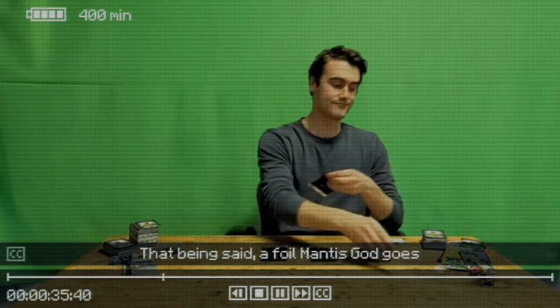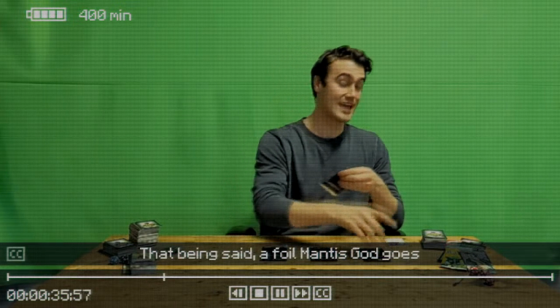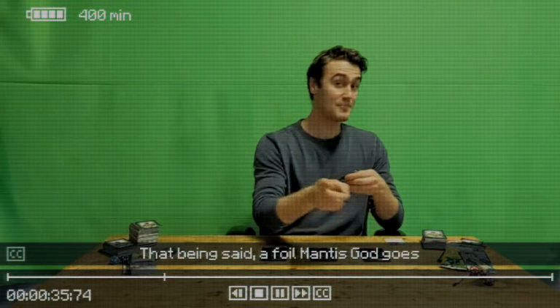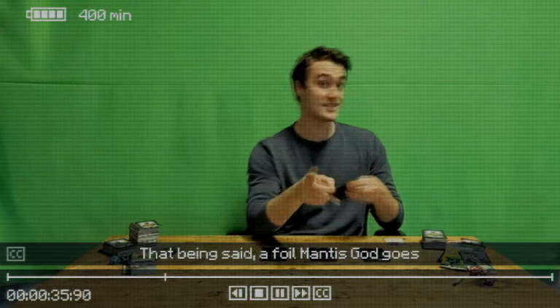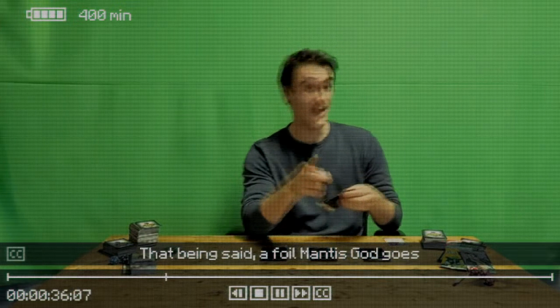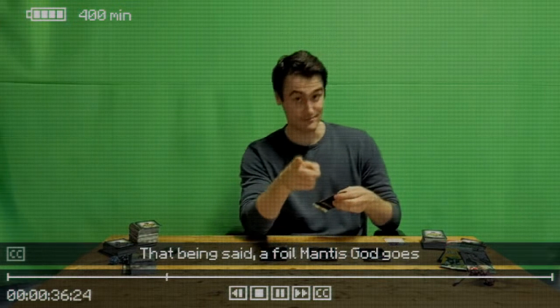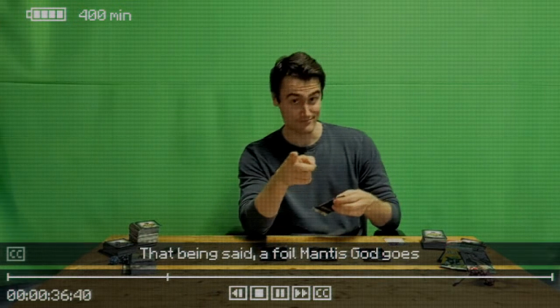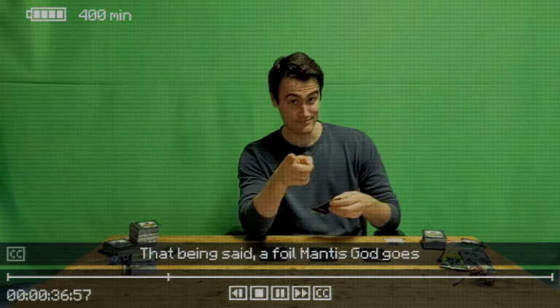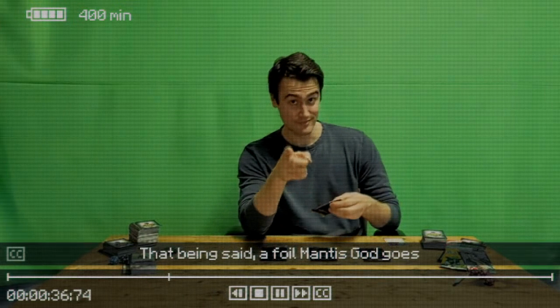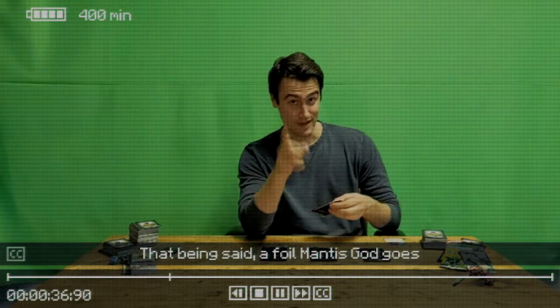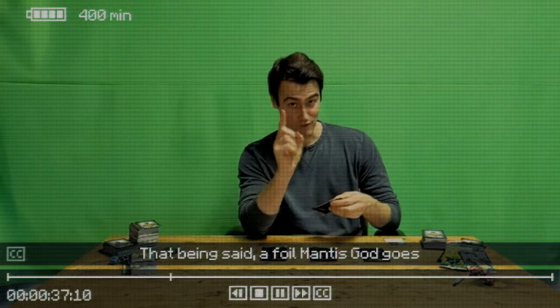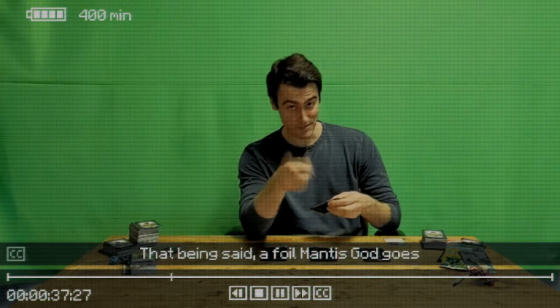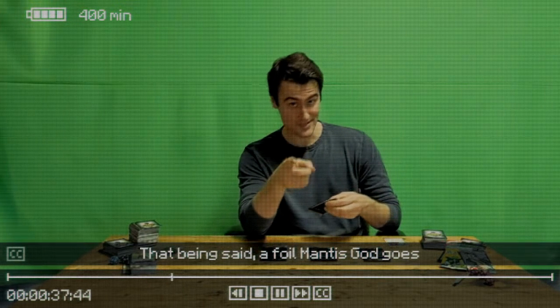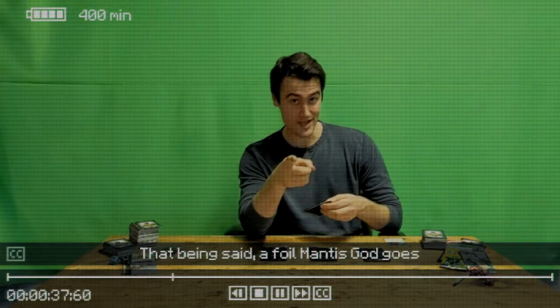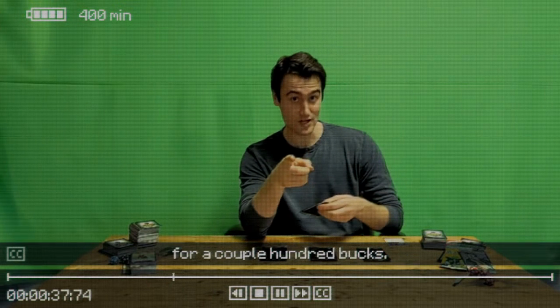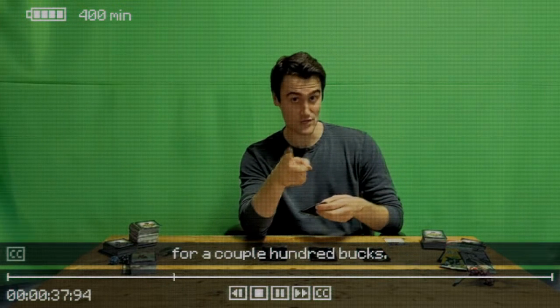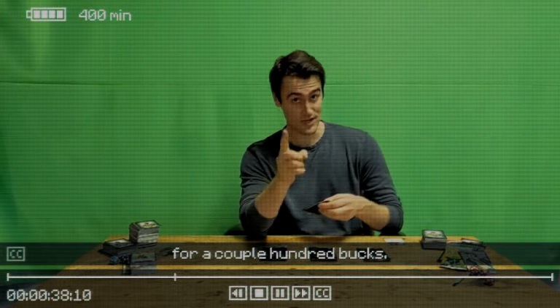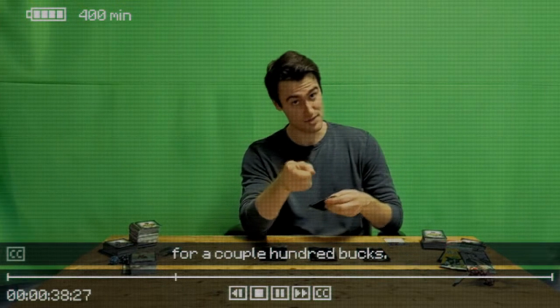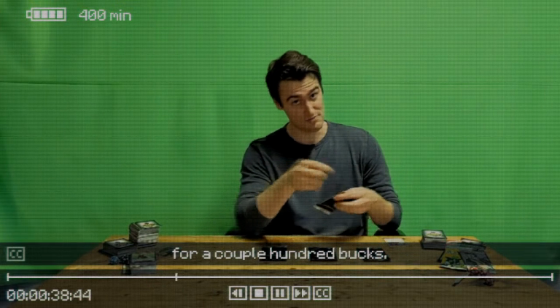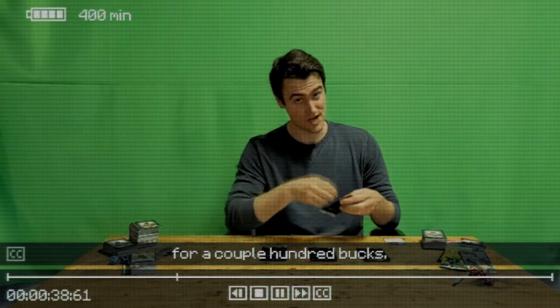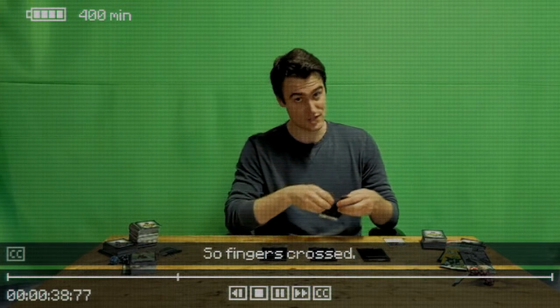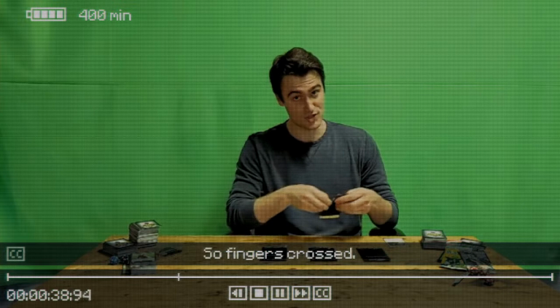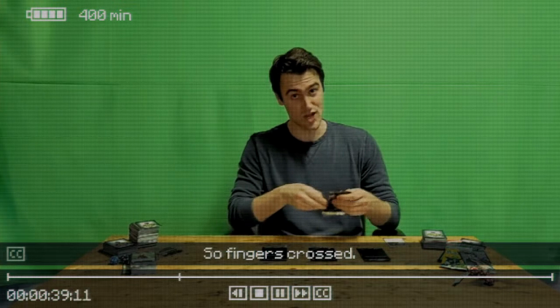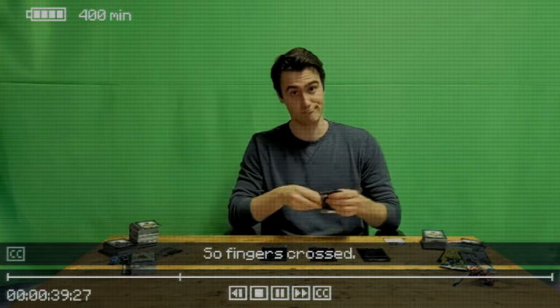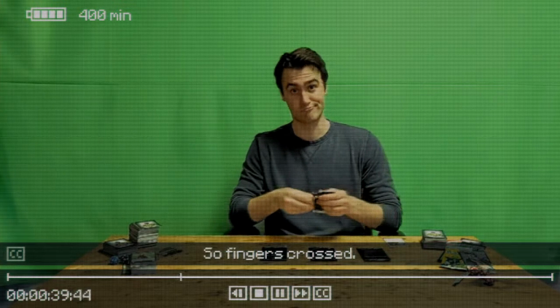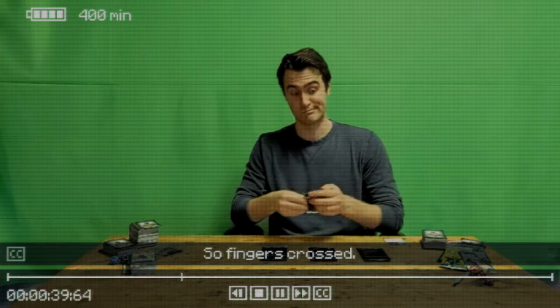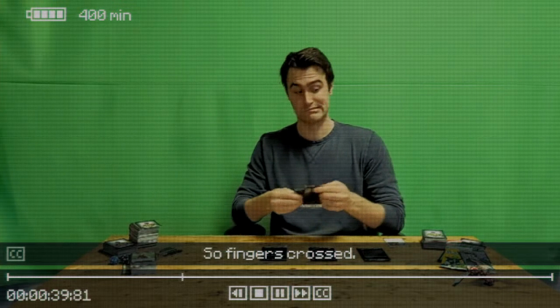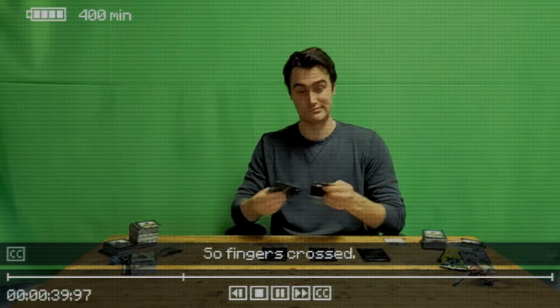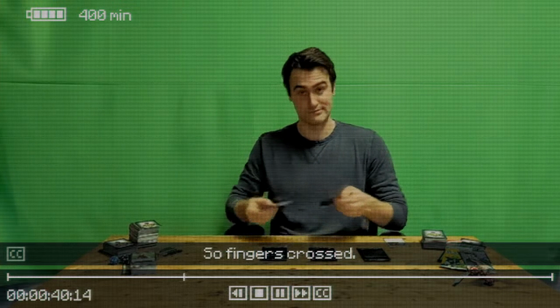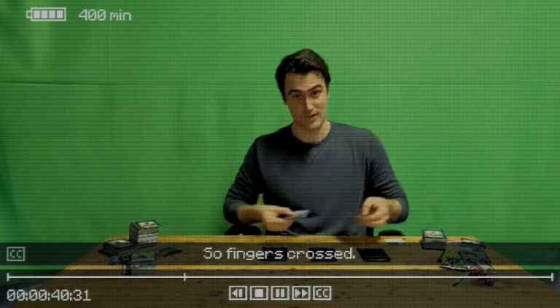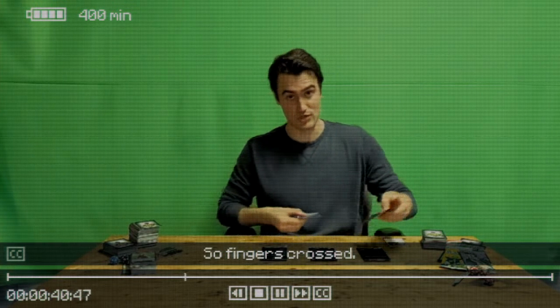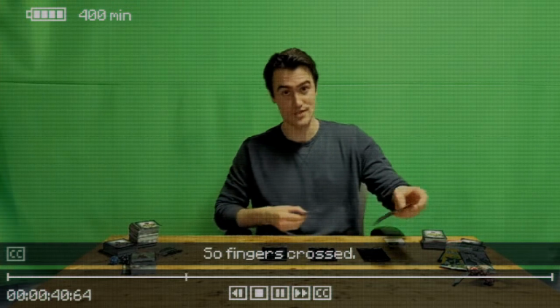That being said, a Foil Mantis God goes for a couple hundred bucks, so fingers crossed.